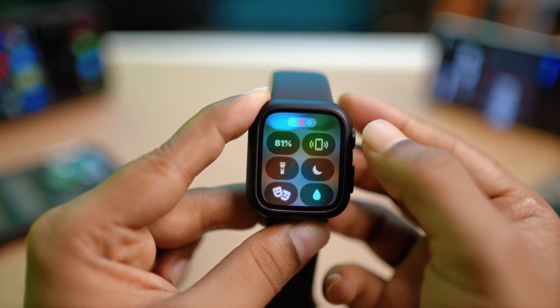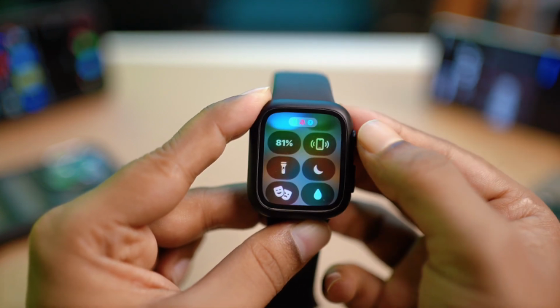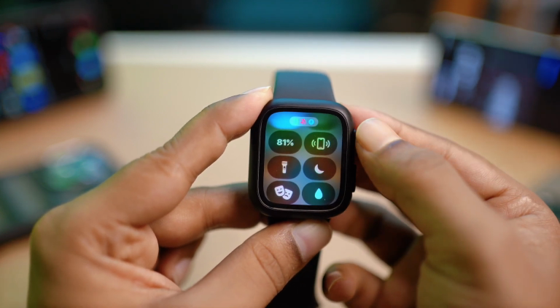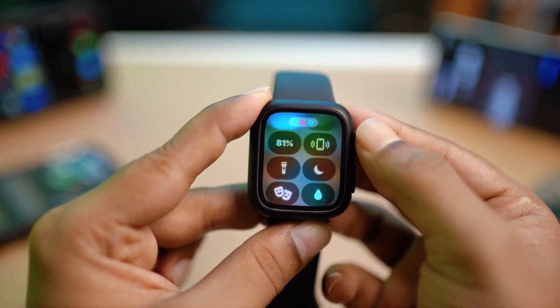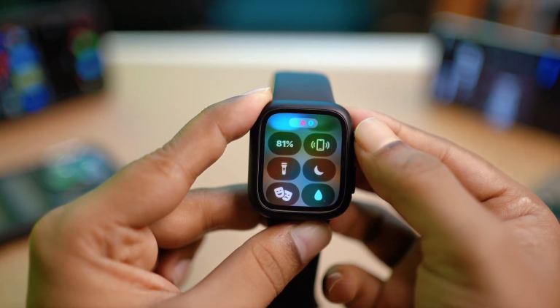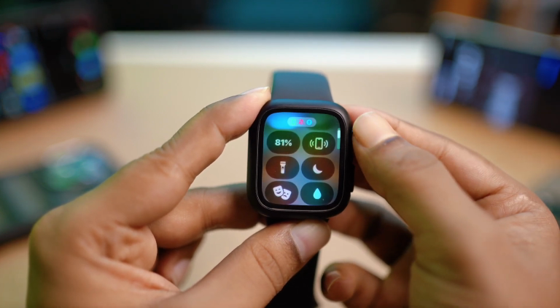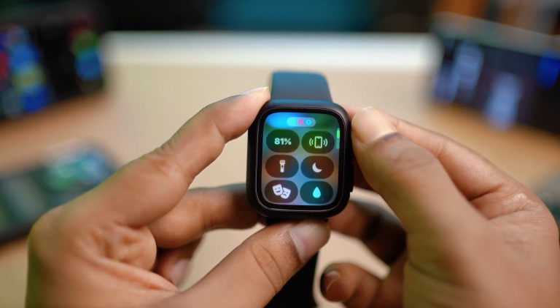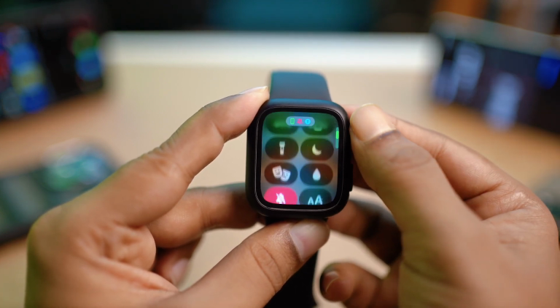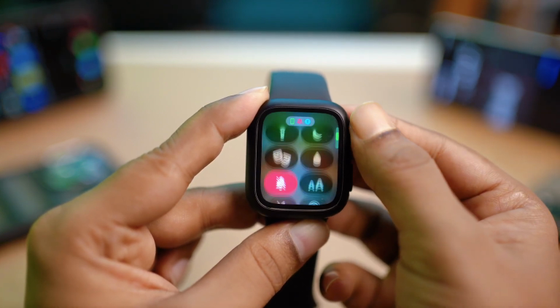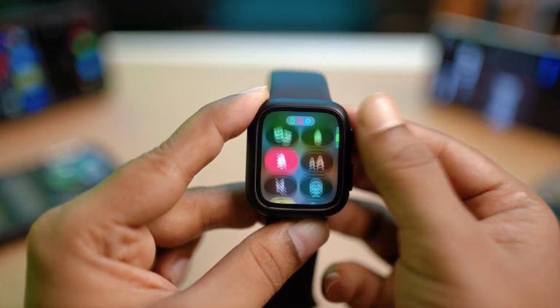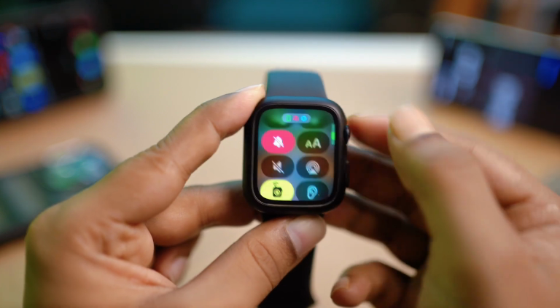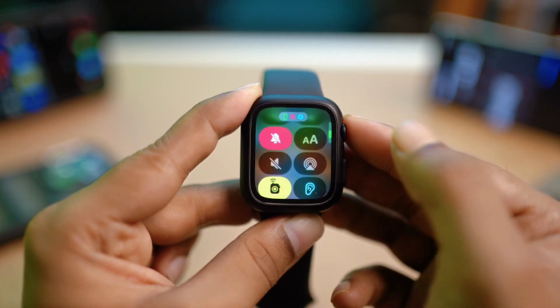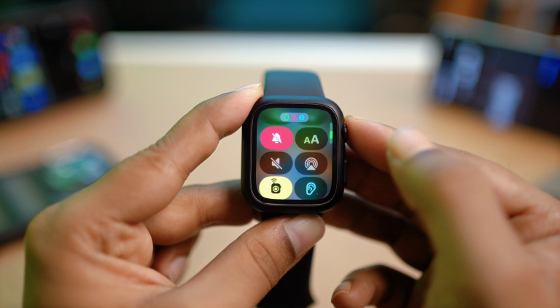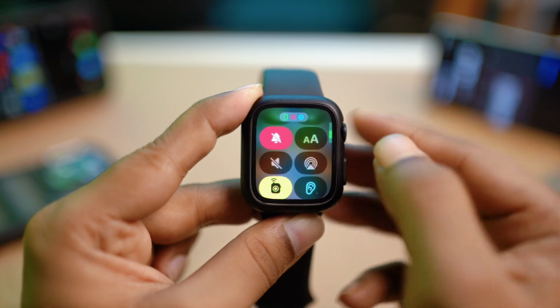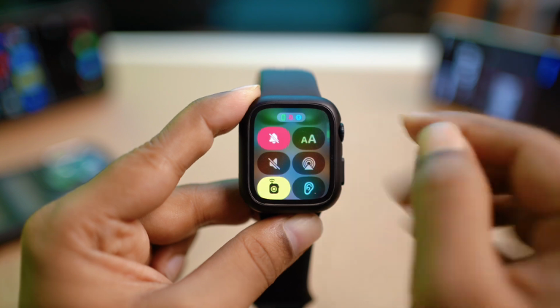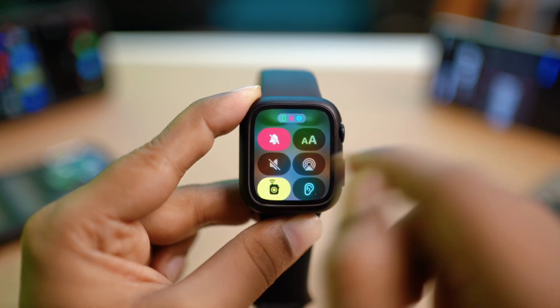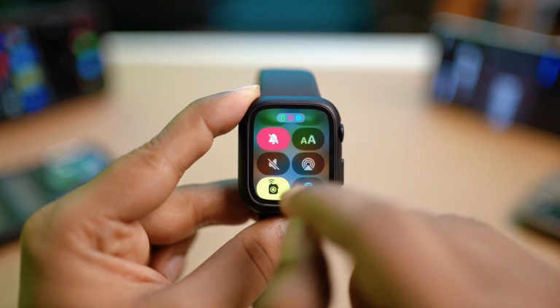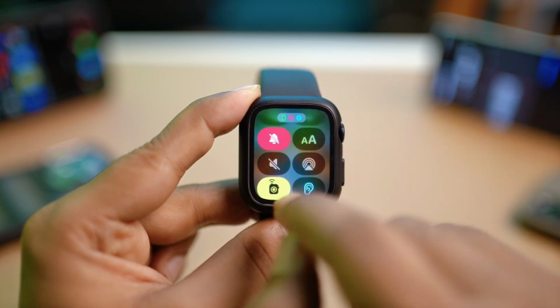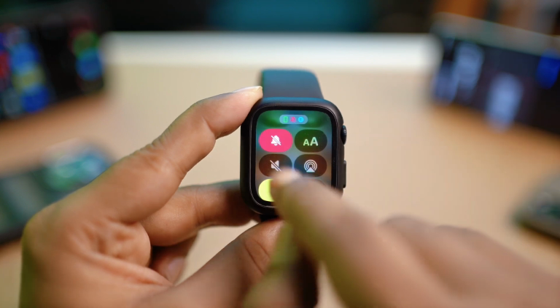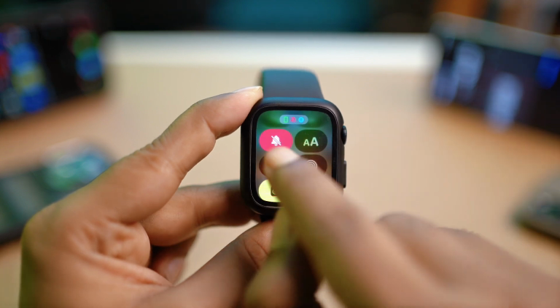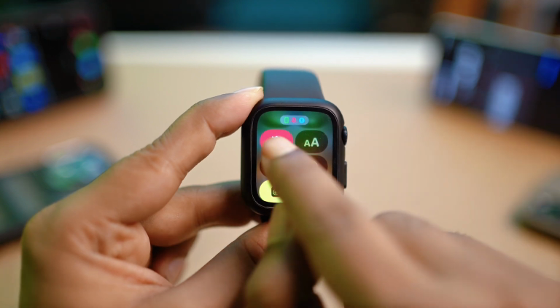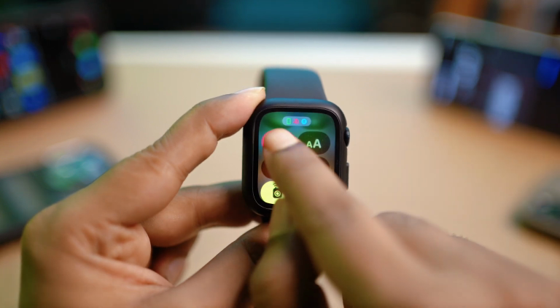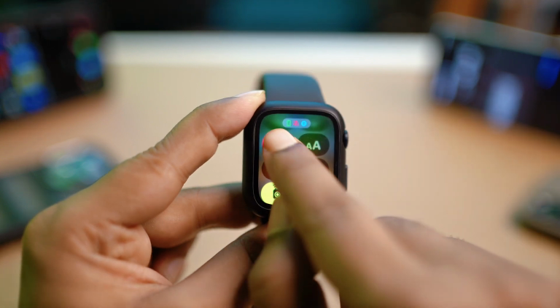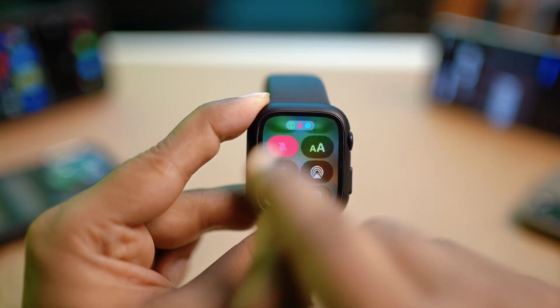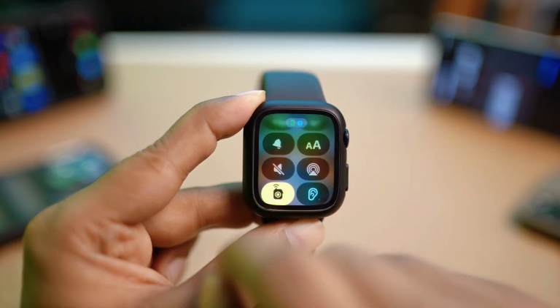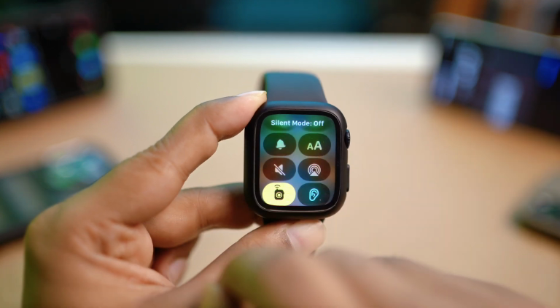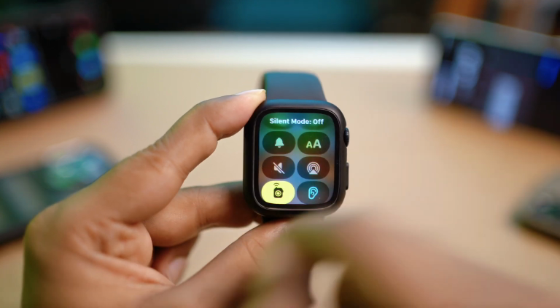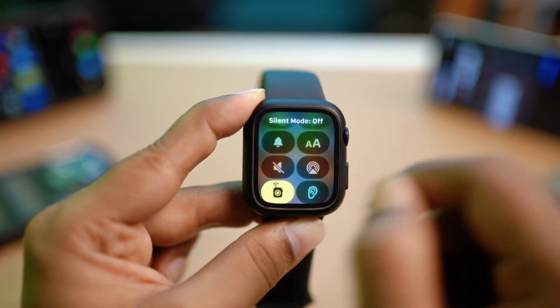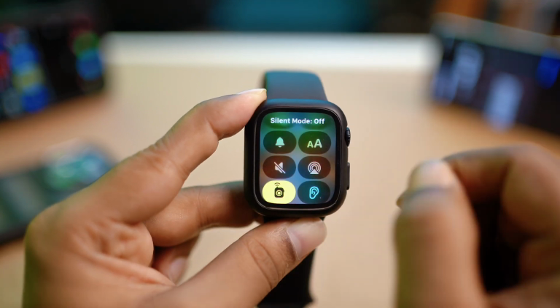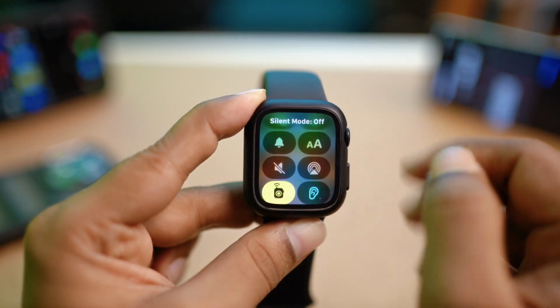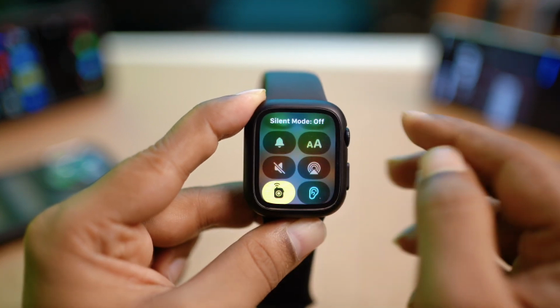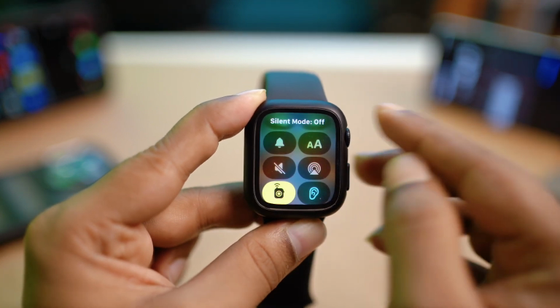At the very same time, you also want to make sure your iPhone is not on silent mode.